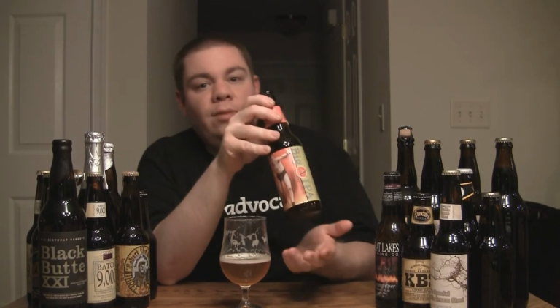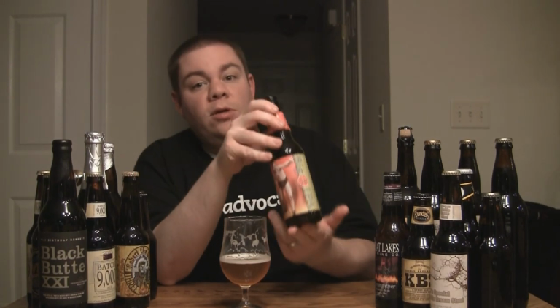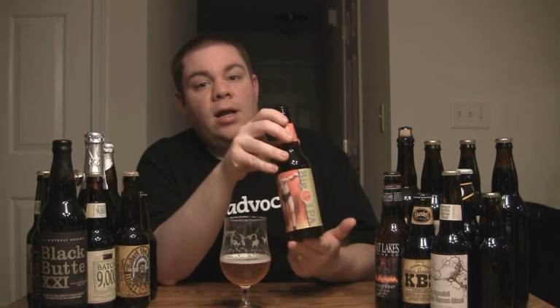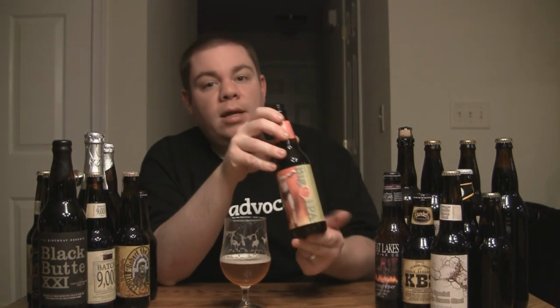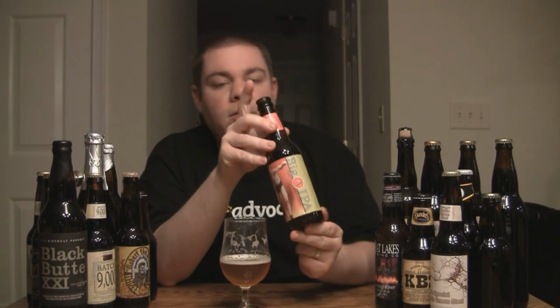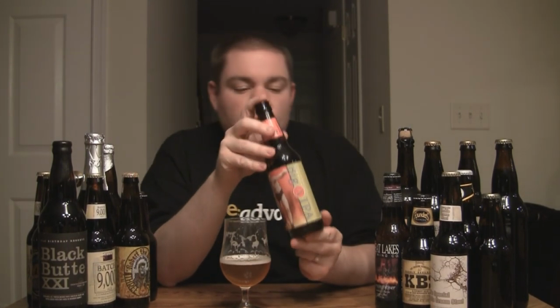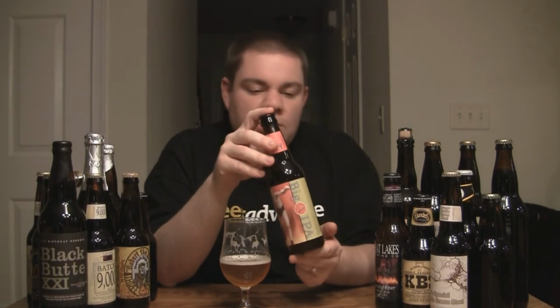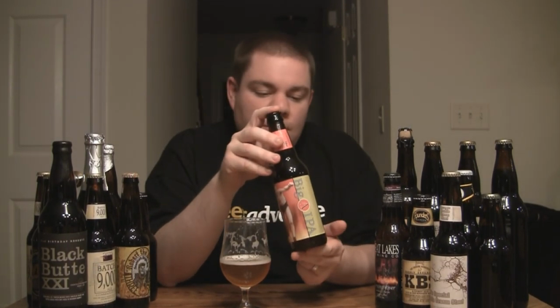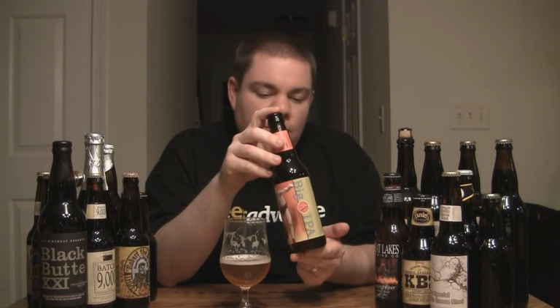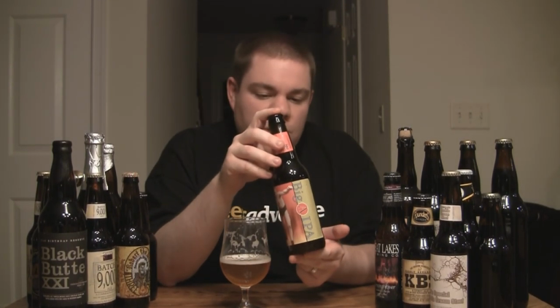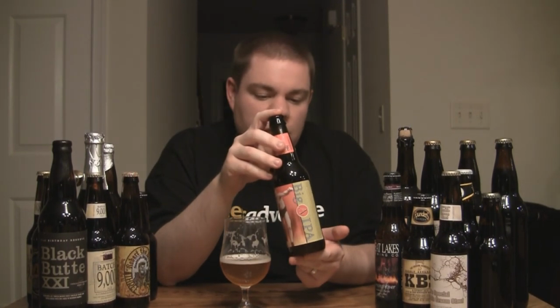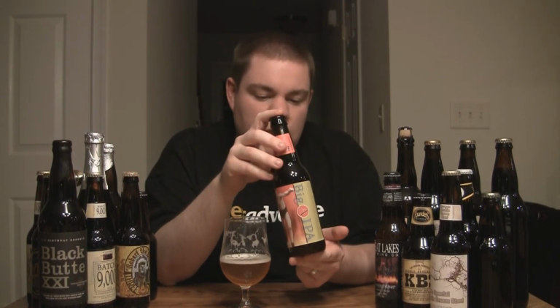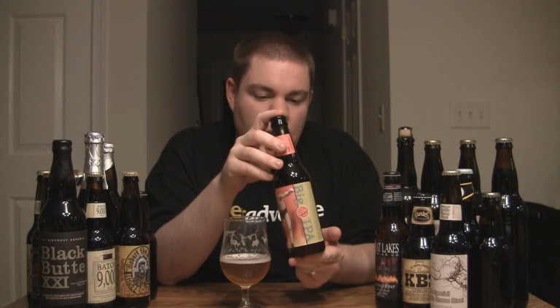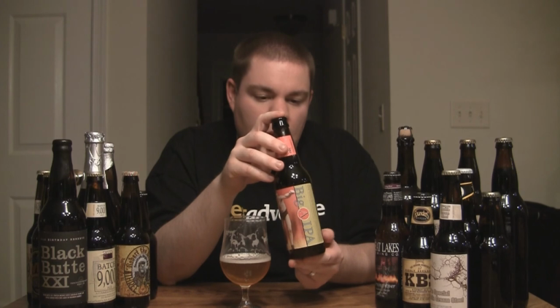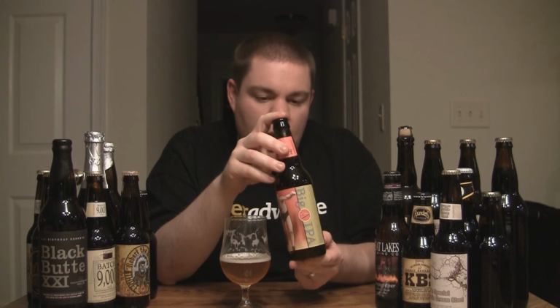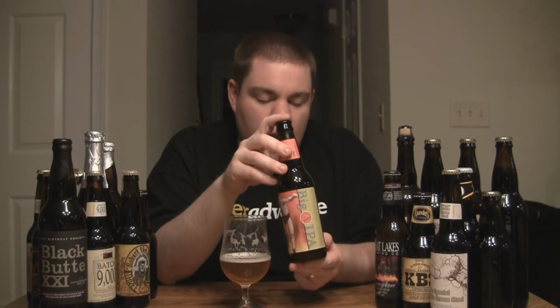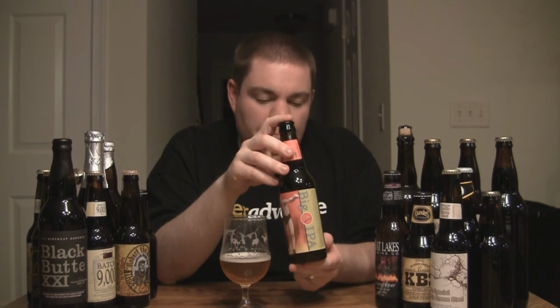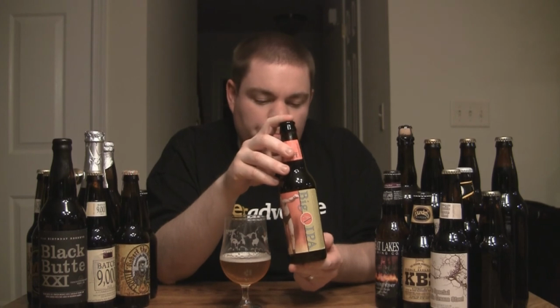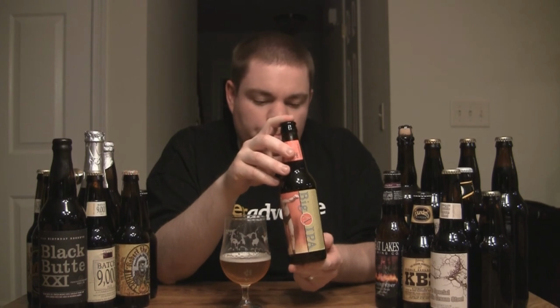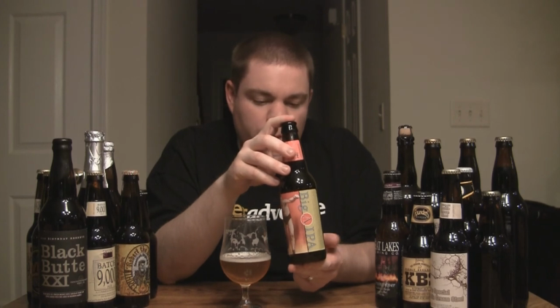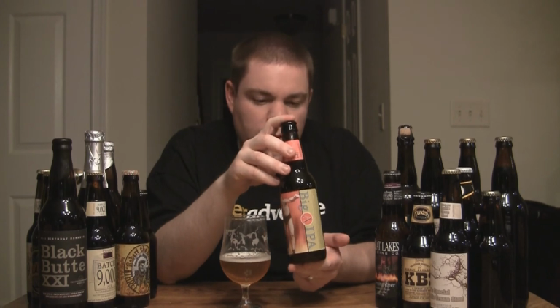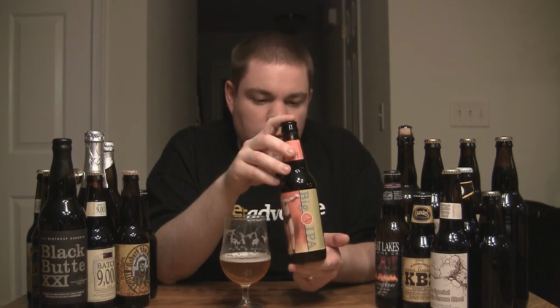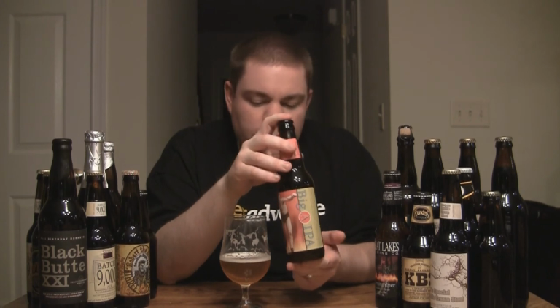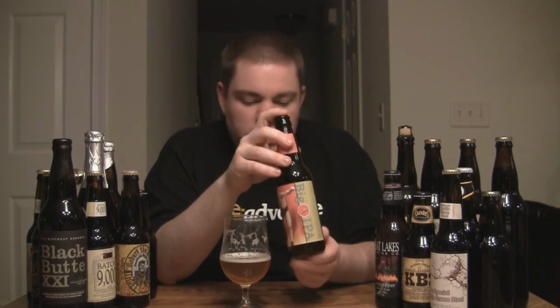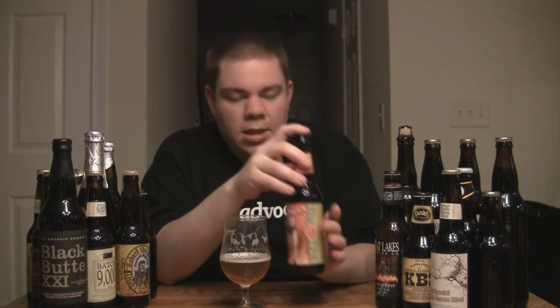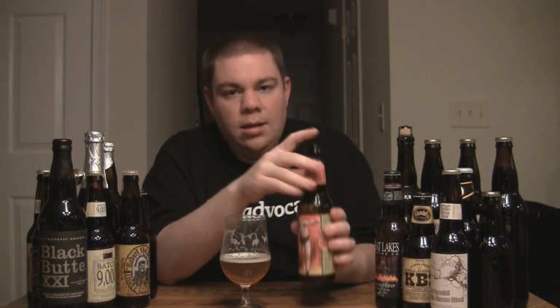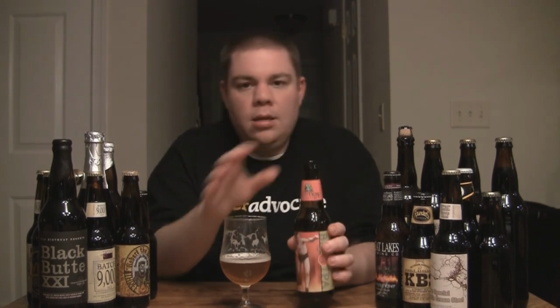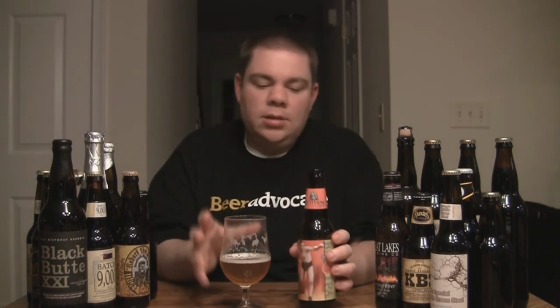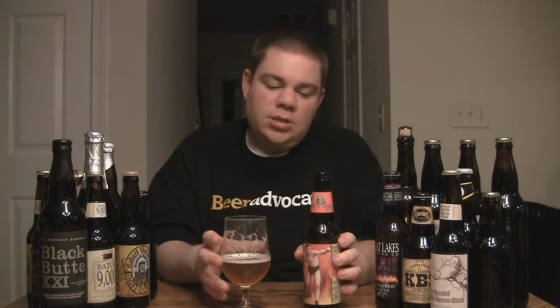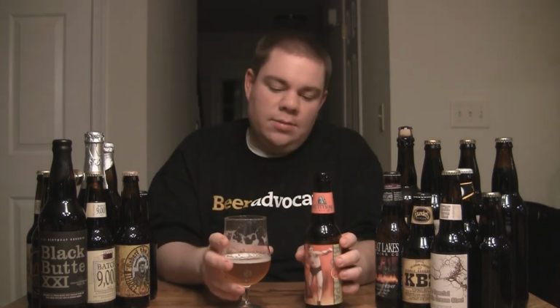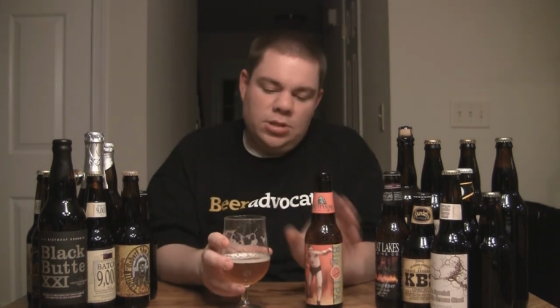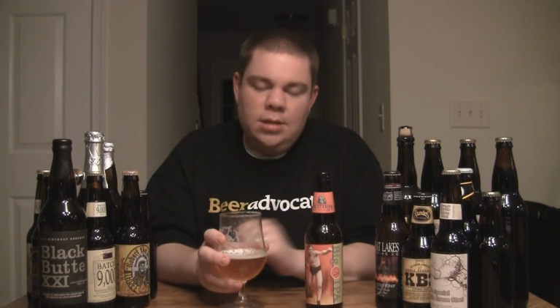This is Smutty Nose Brewing's Big A IPA, 9.6% double IPA. I'm going to give it an 8, and I think it's worth checking out if you can find it — it's available year-round now. Until next time, cheers.